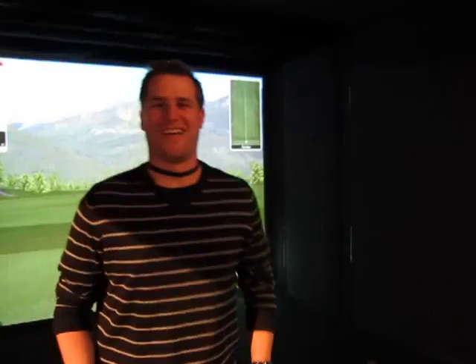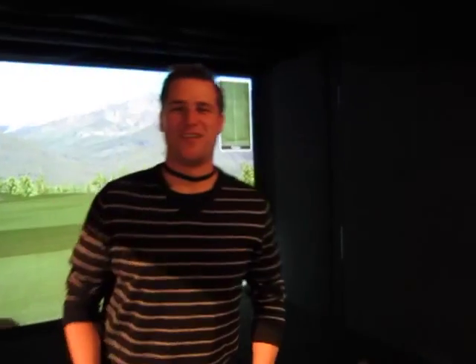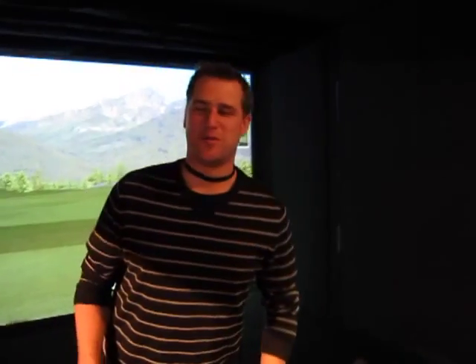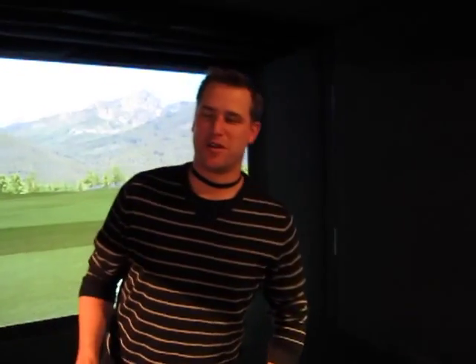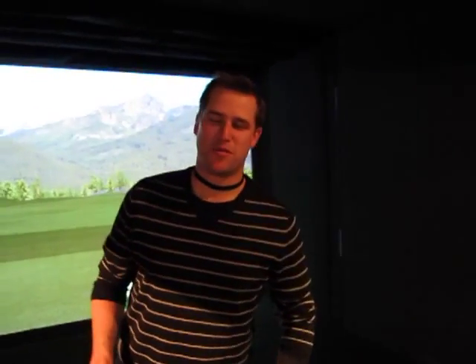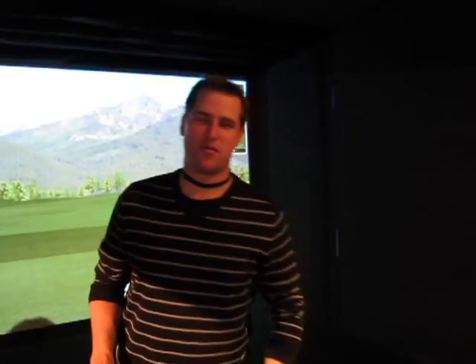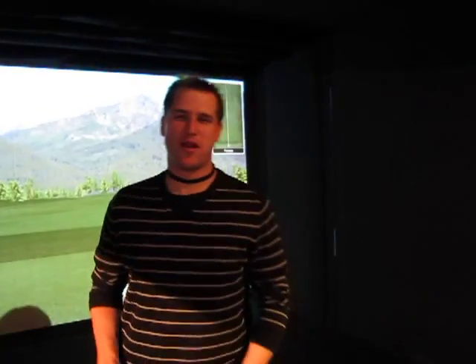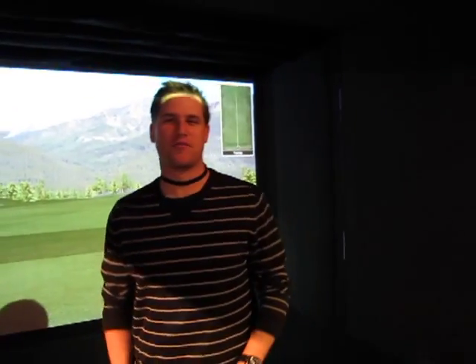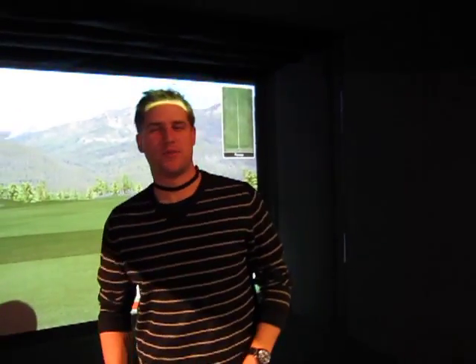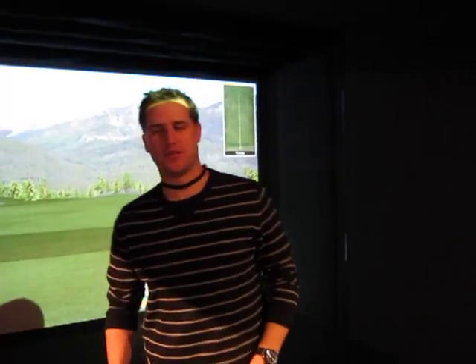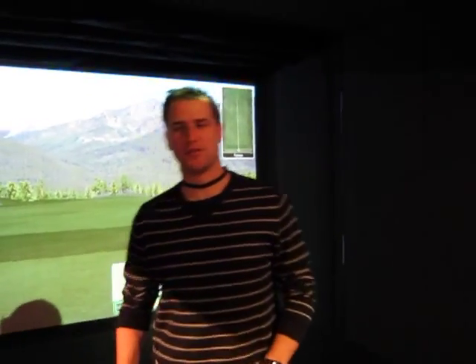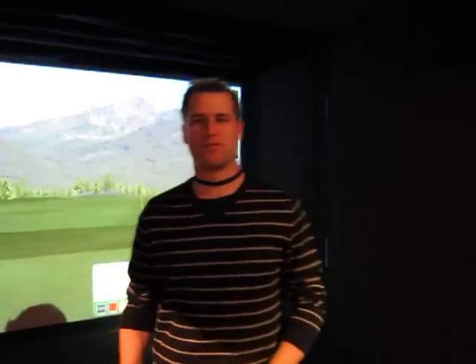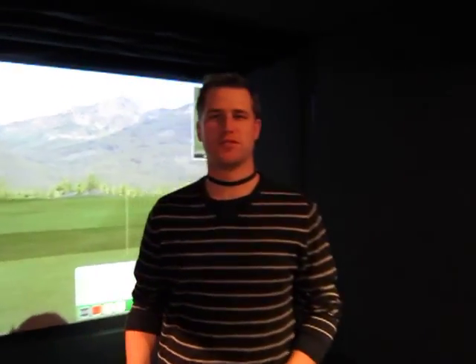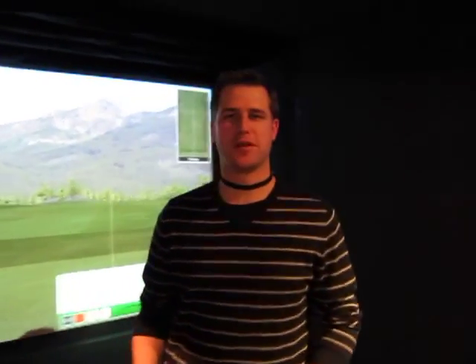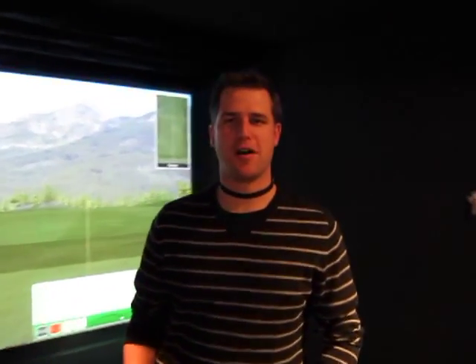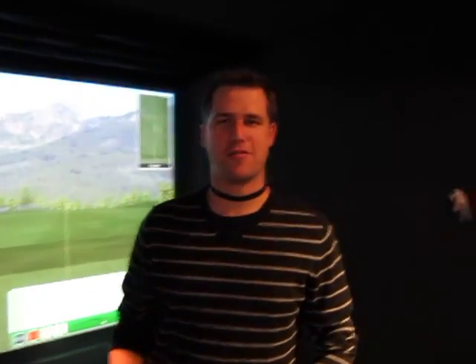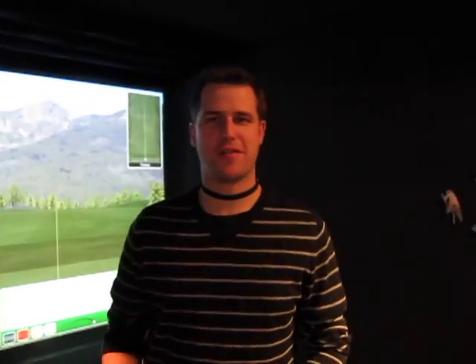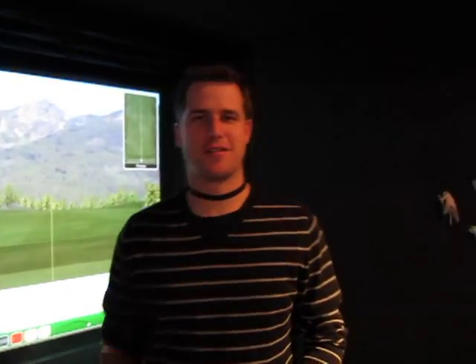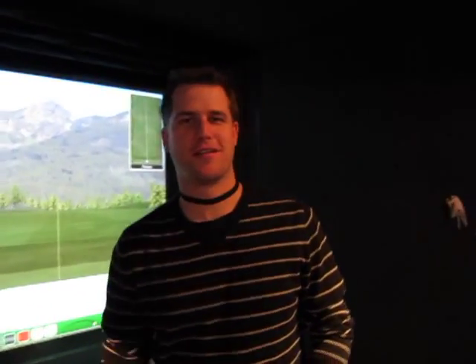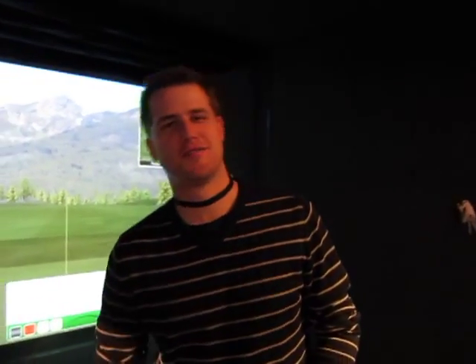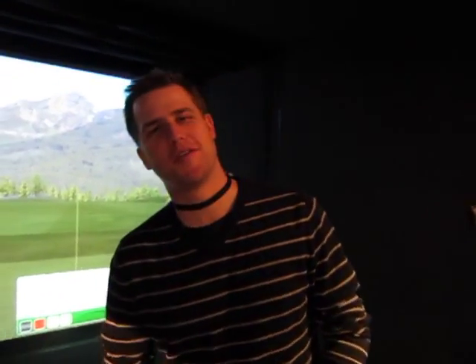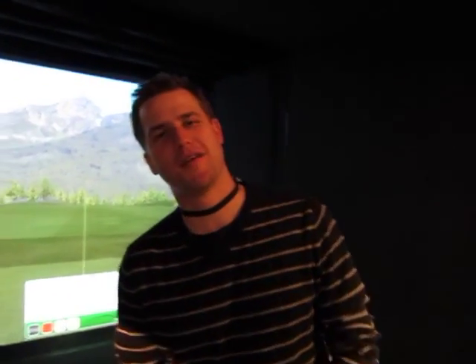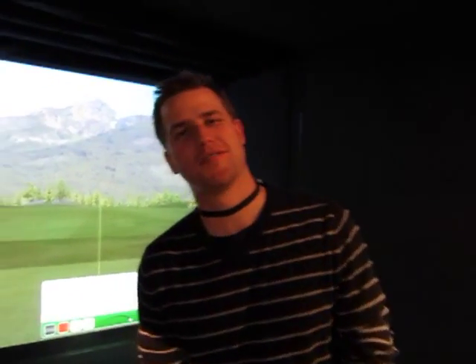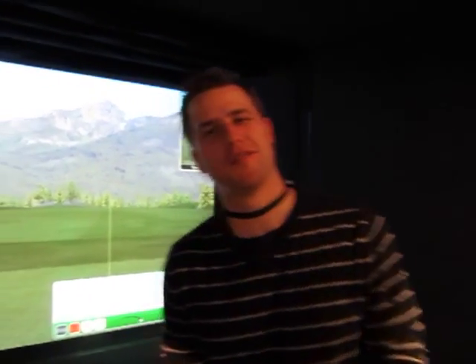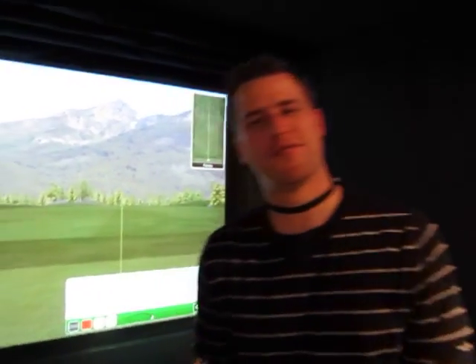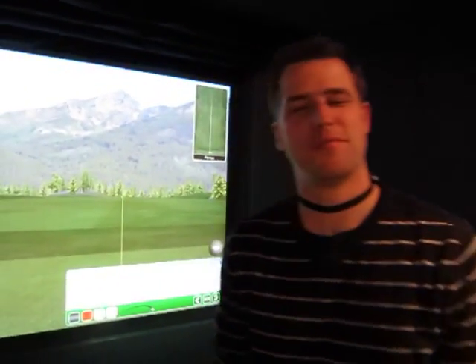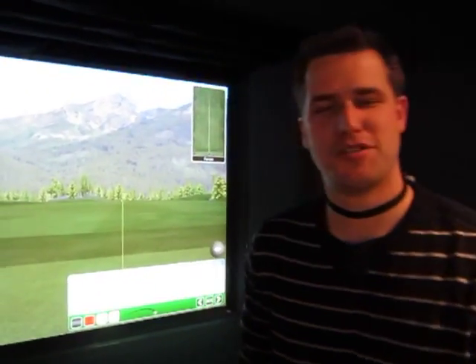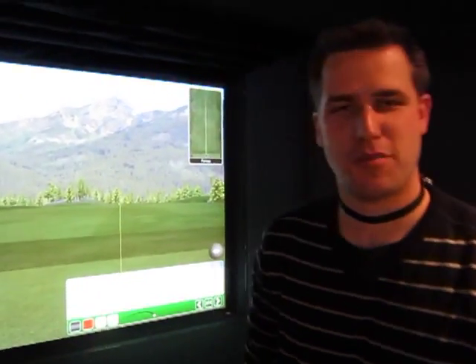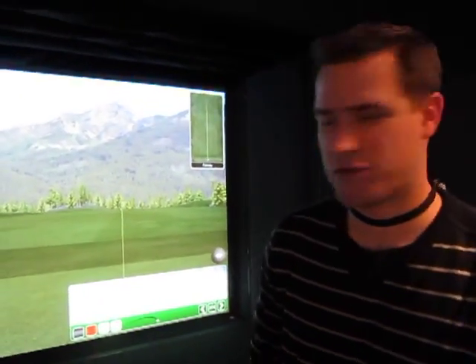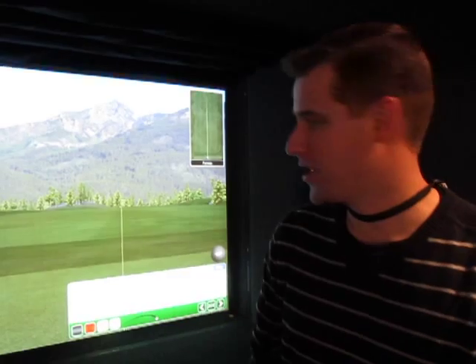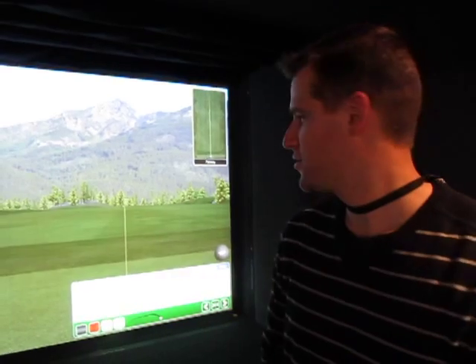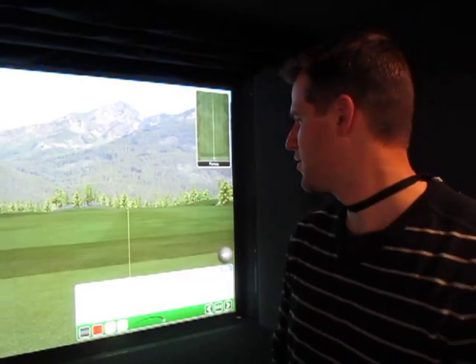How you doing? Brian Brown, VP of Sales for Full Swing Golf at the 2011 PGA Merchandise Show.